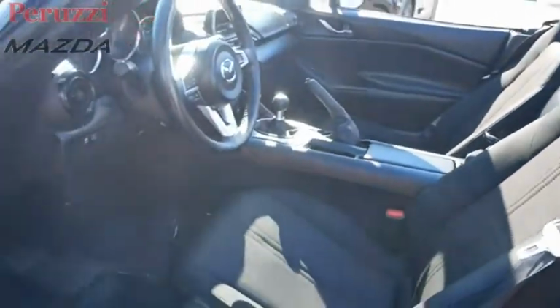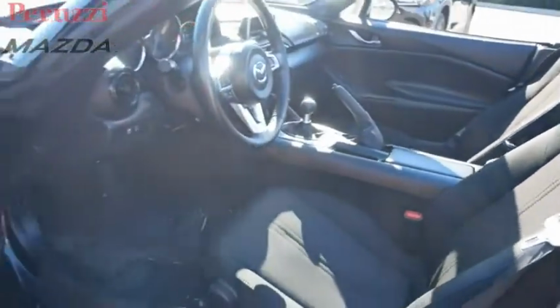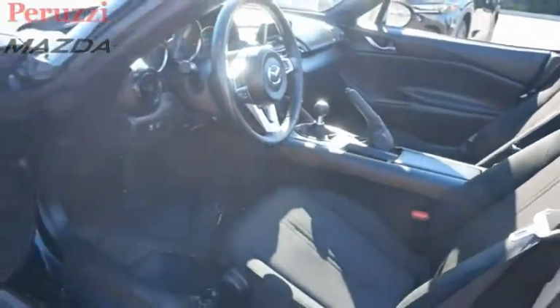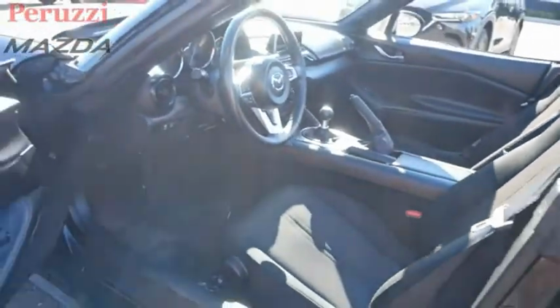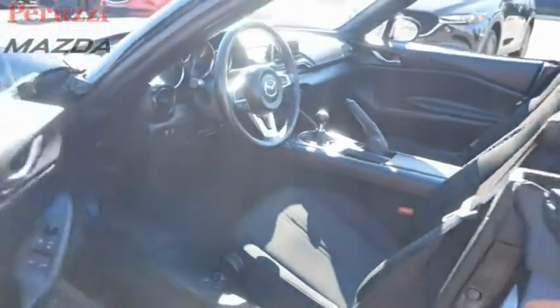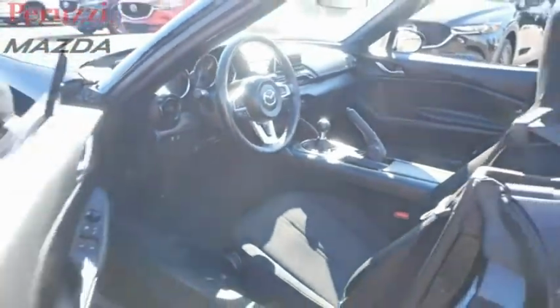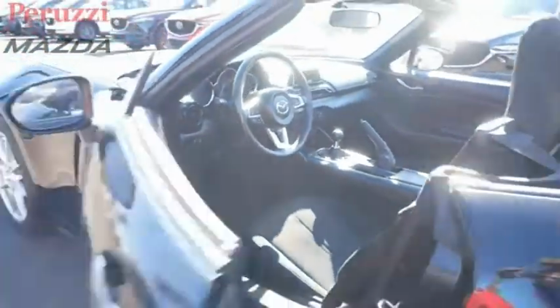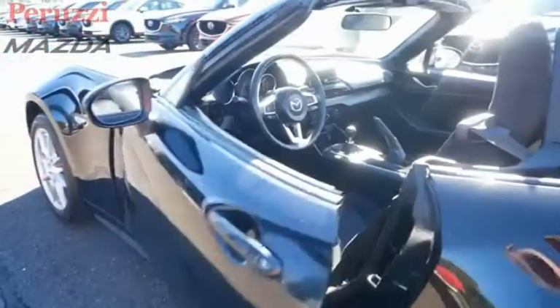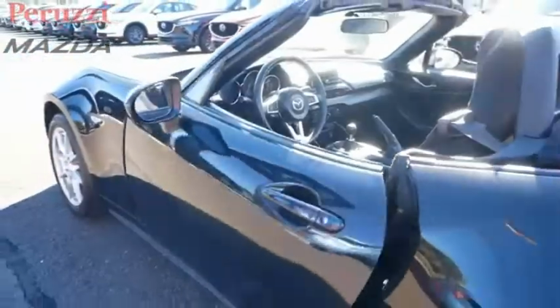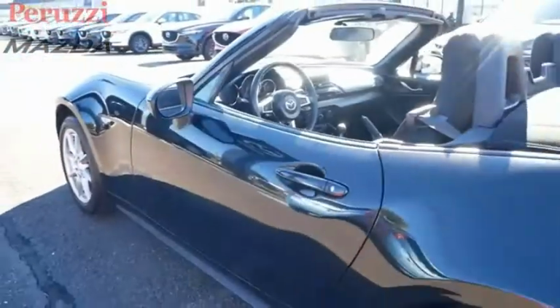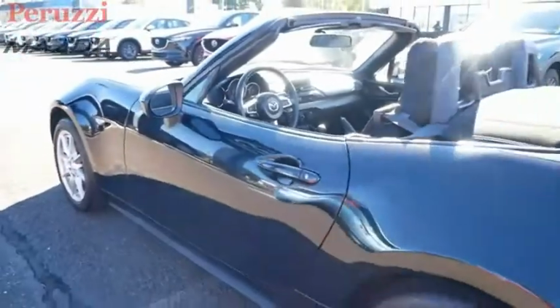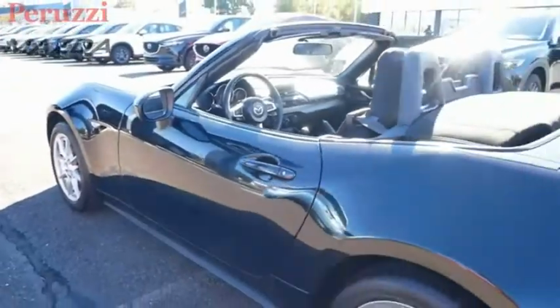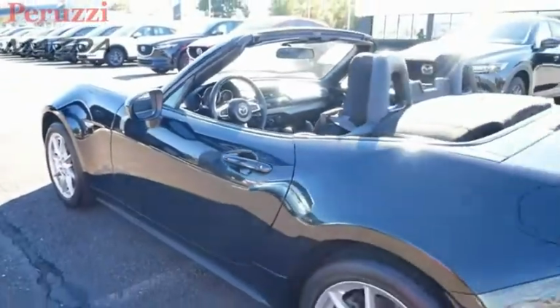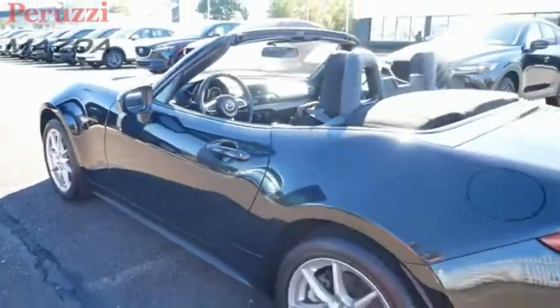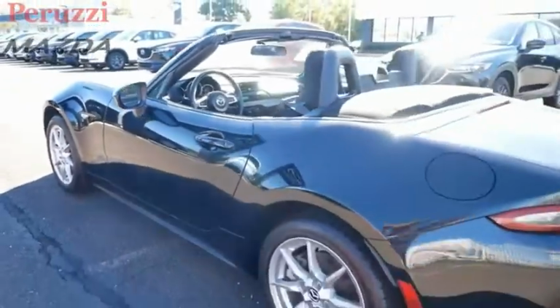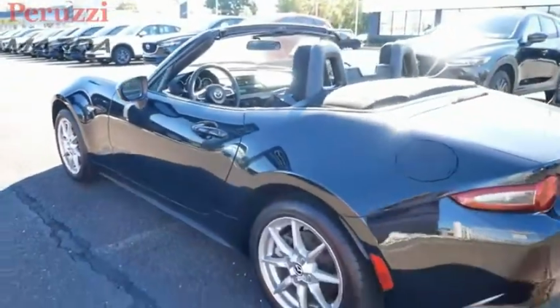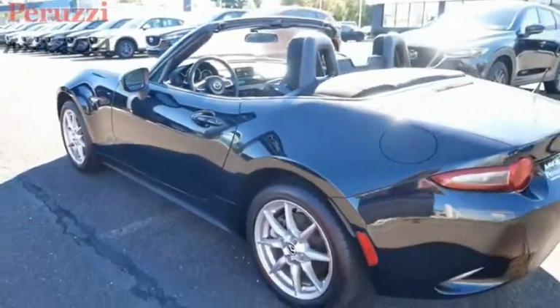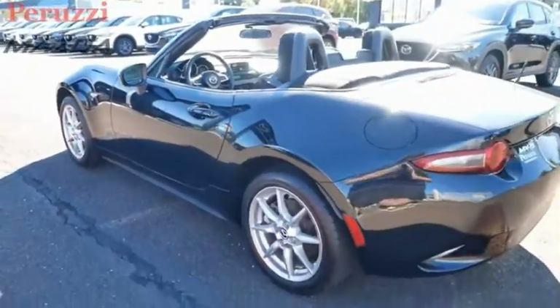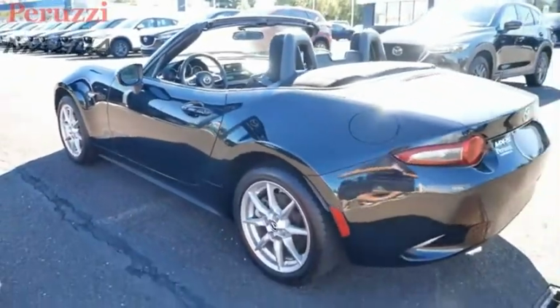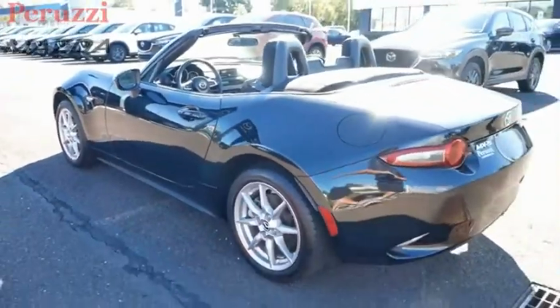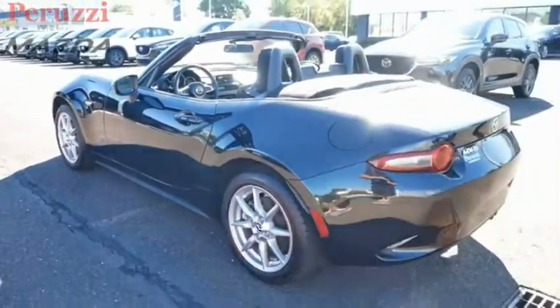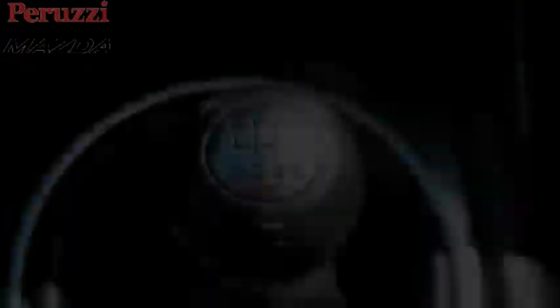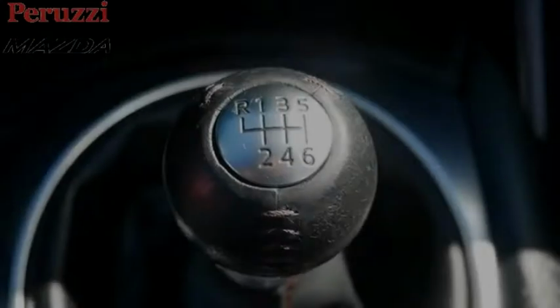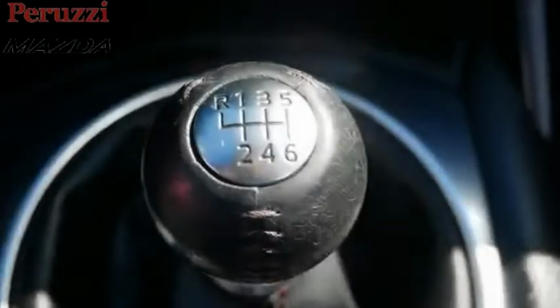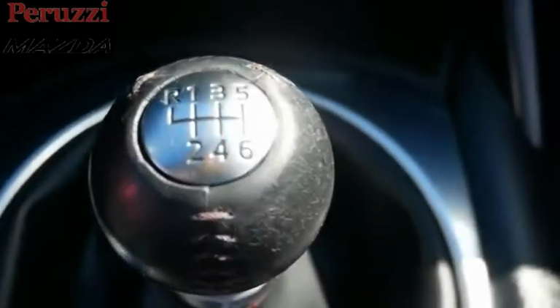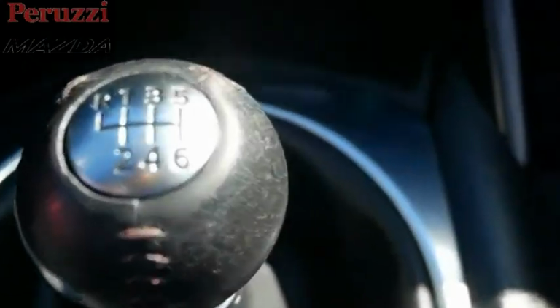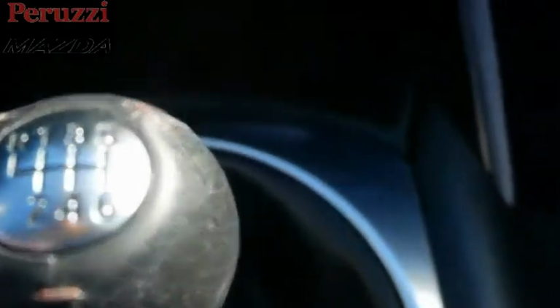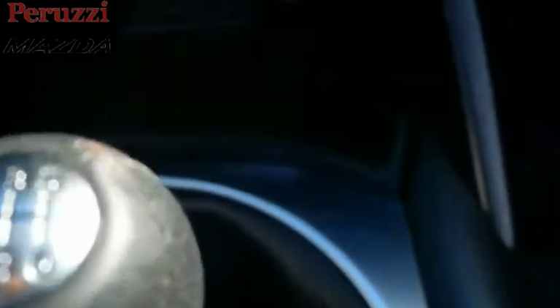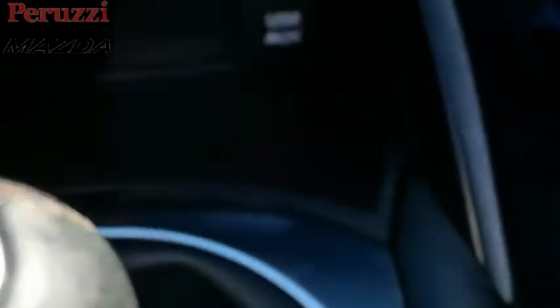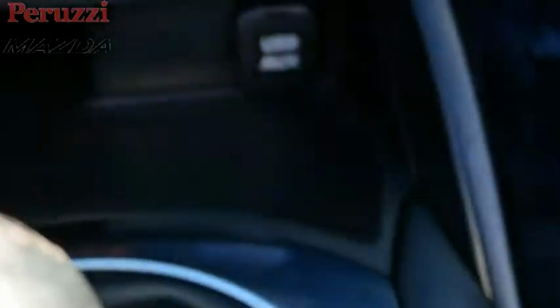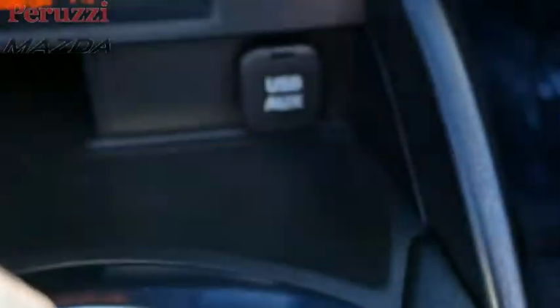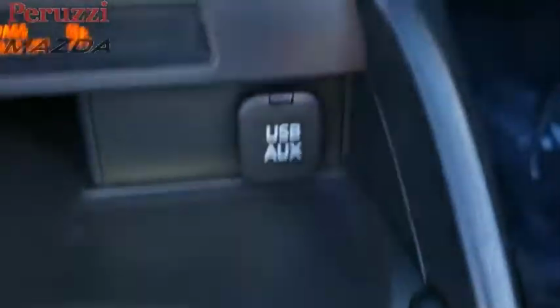With the MX-5 Miata, exhilaration comes standard. Come see the car for yourself.